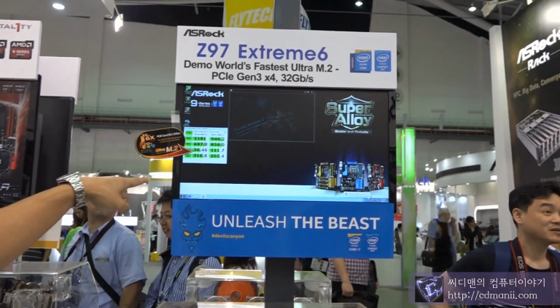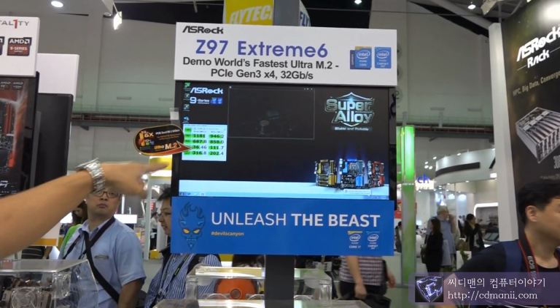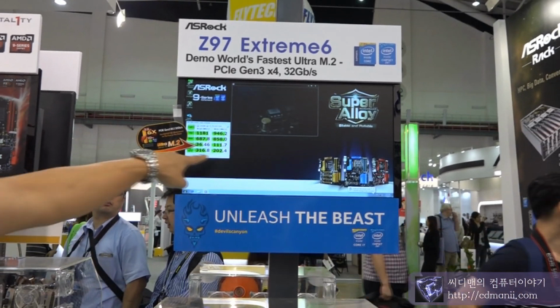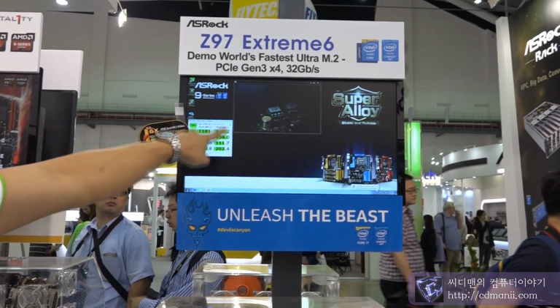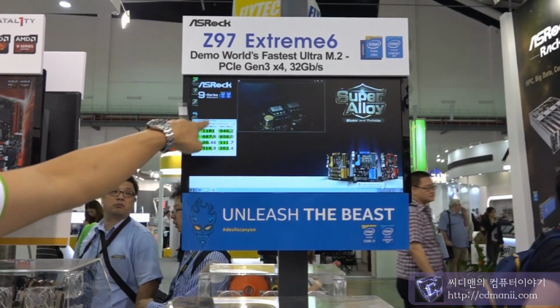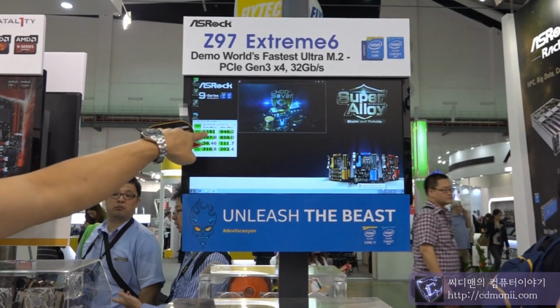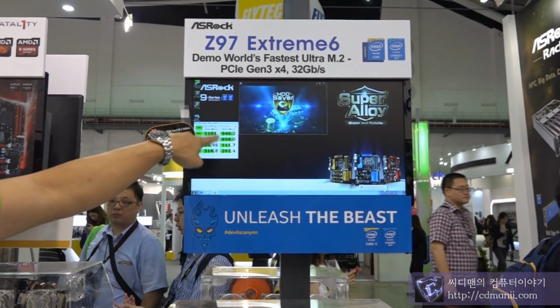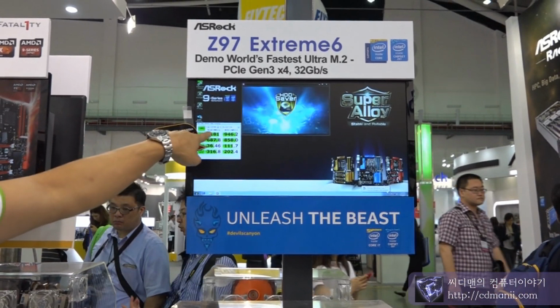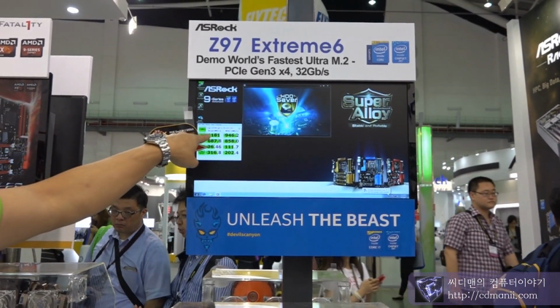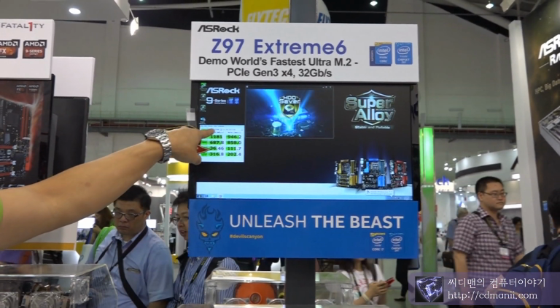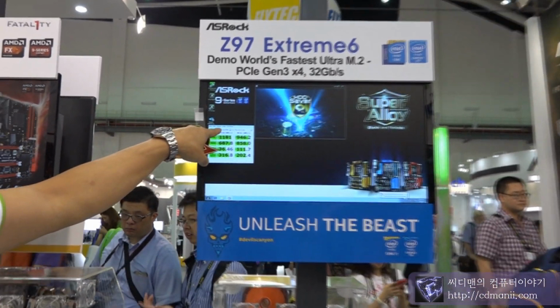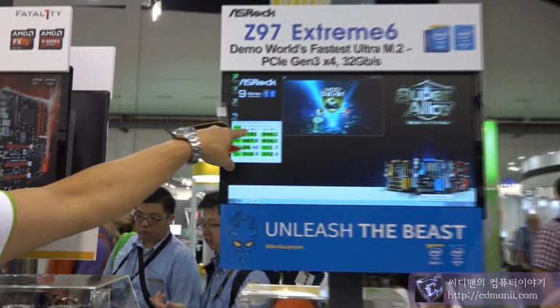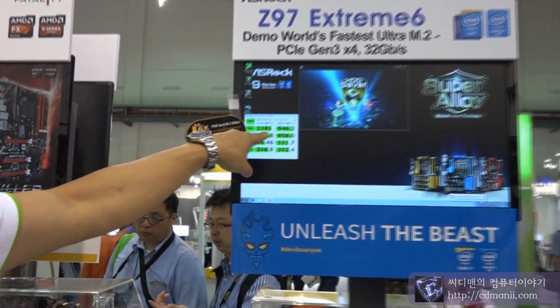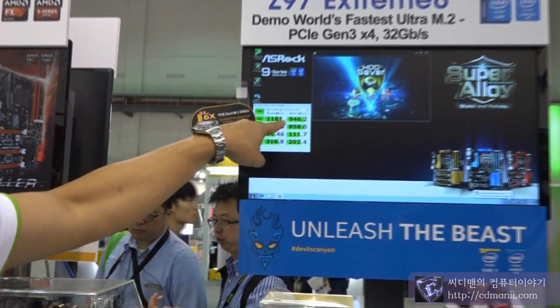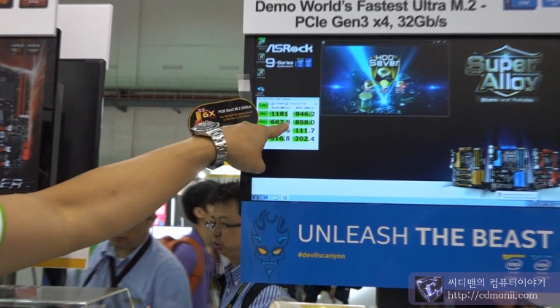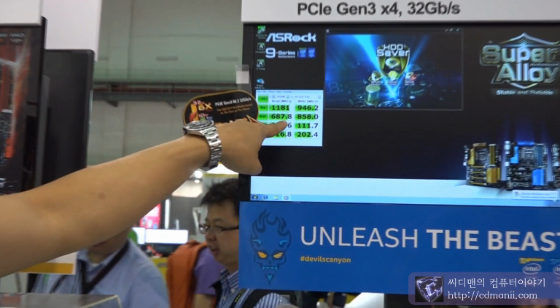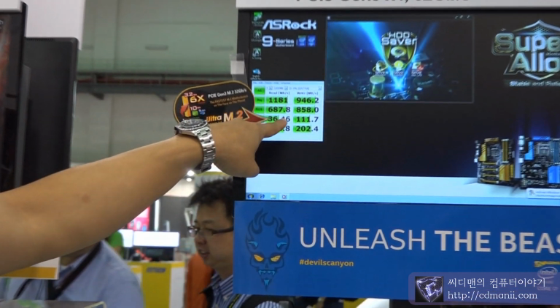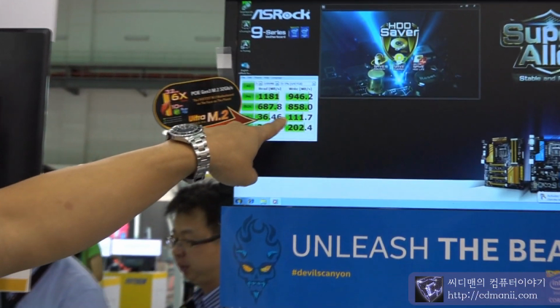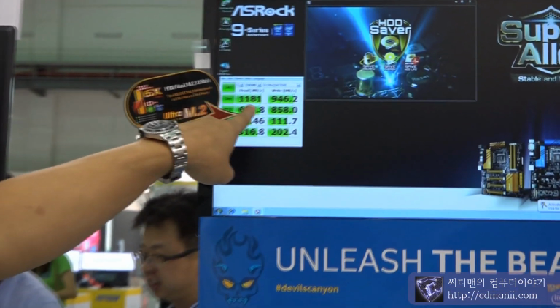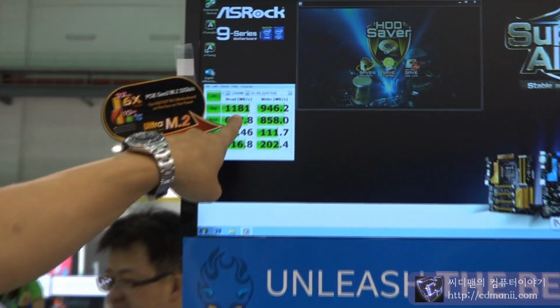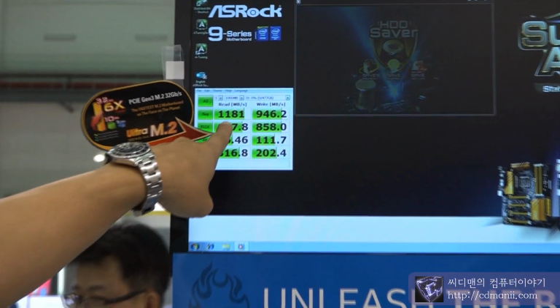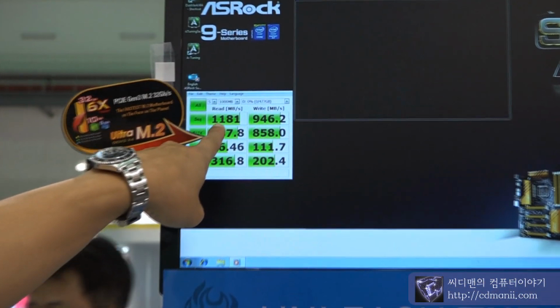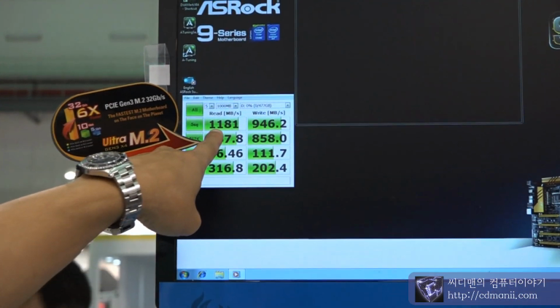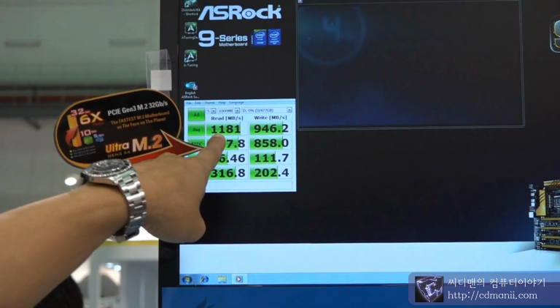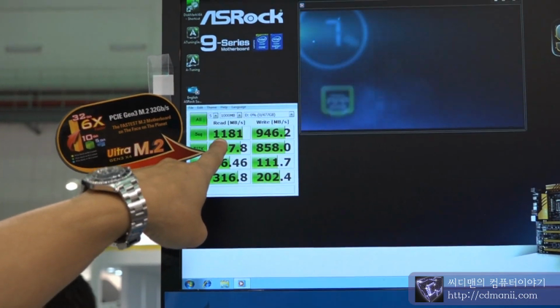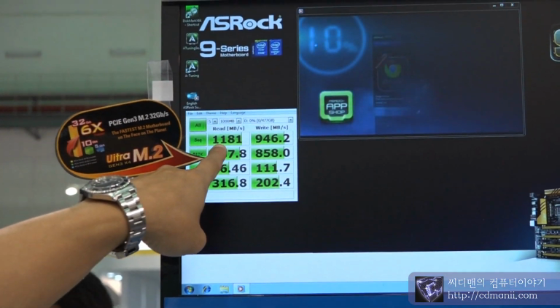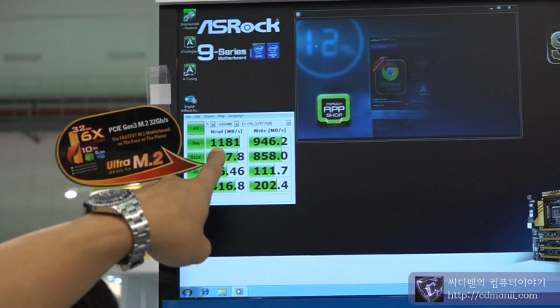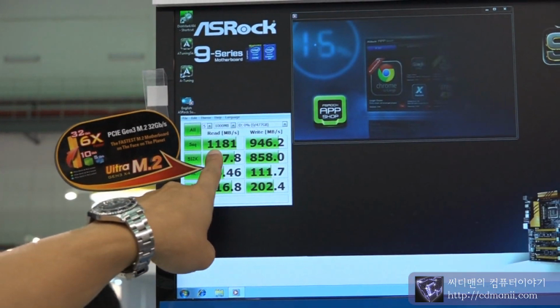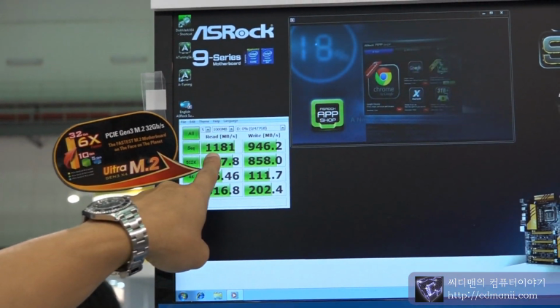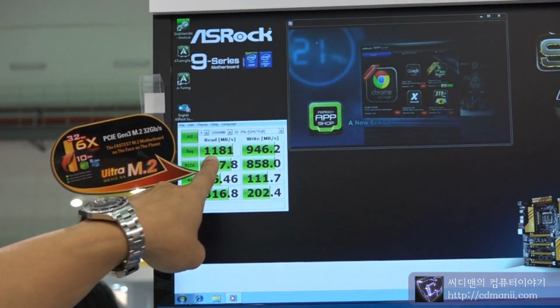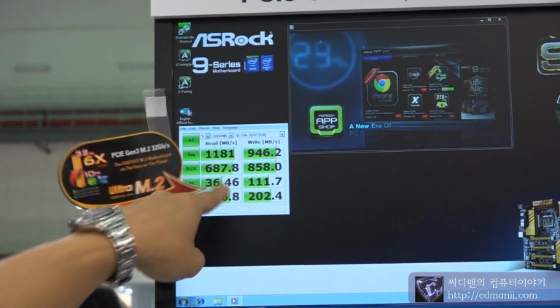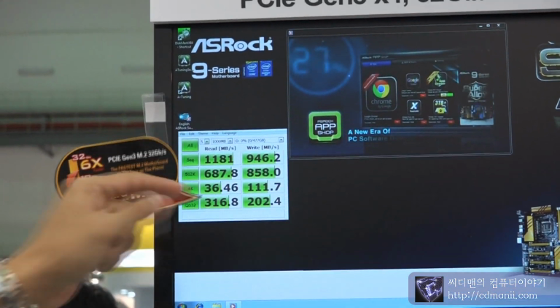And this is the real test result by CrystalDiskMark, rounding up to 1.18.